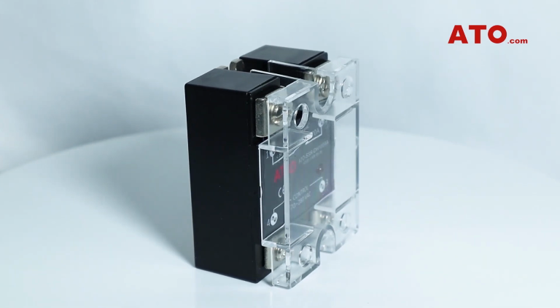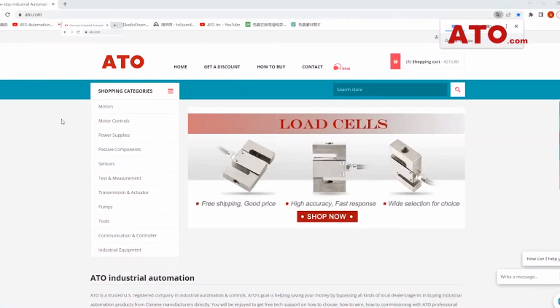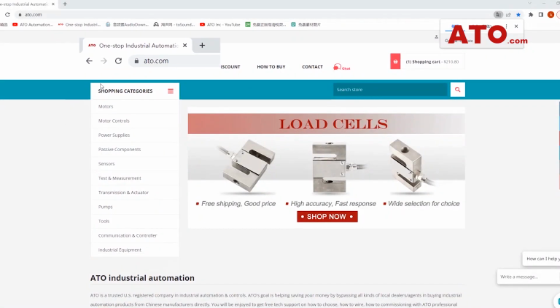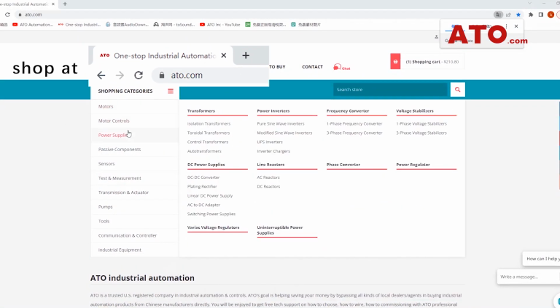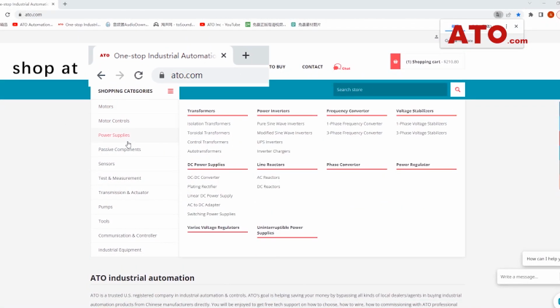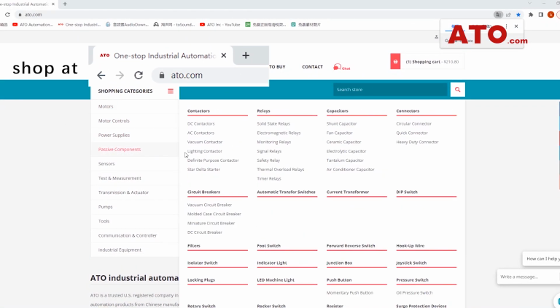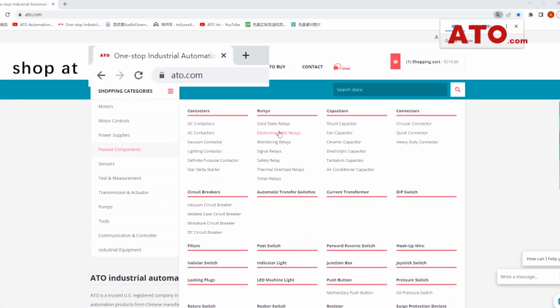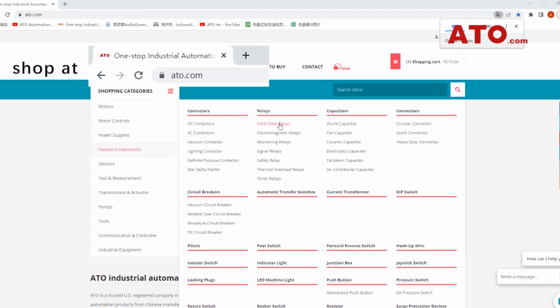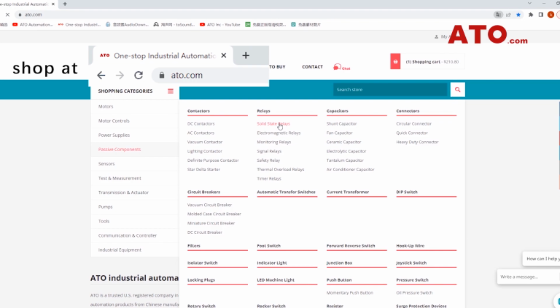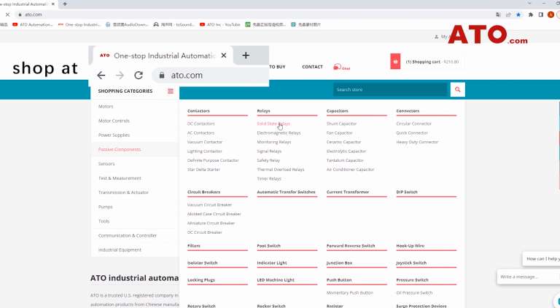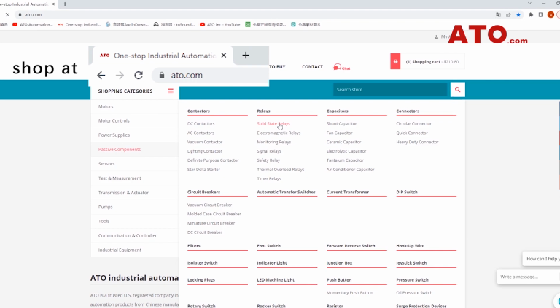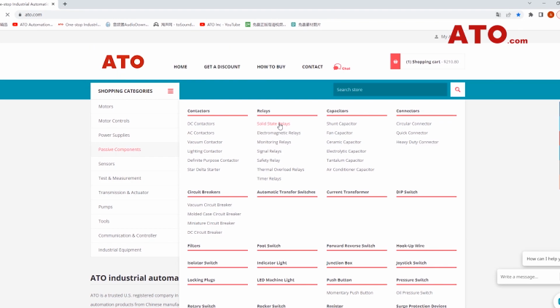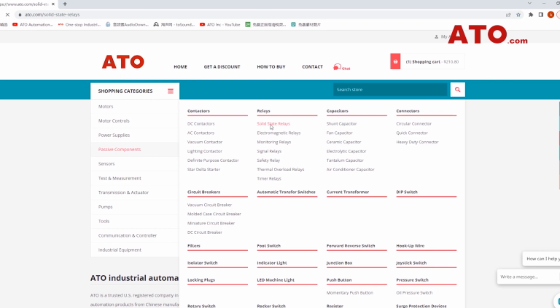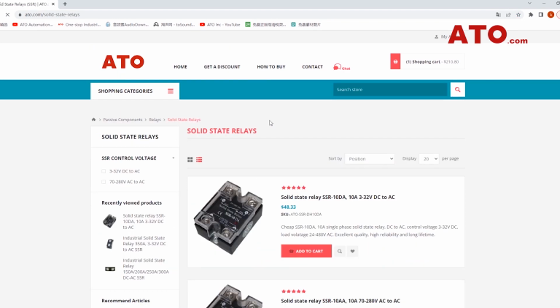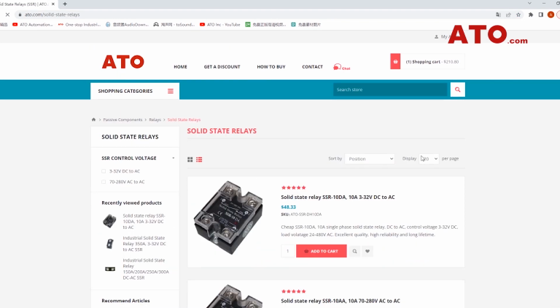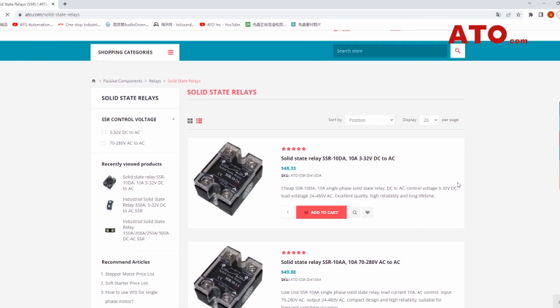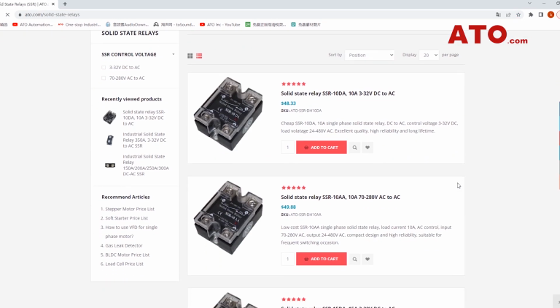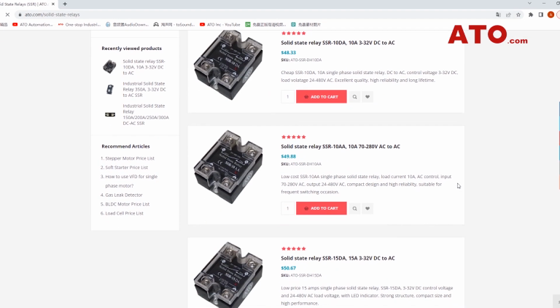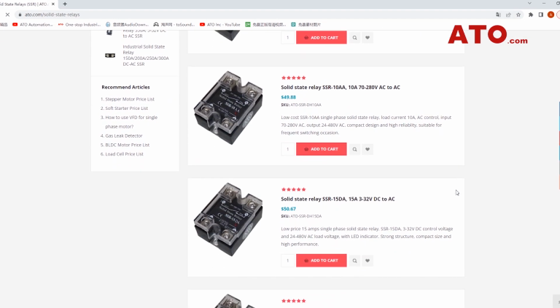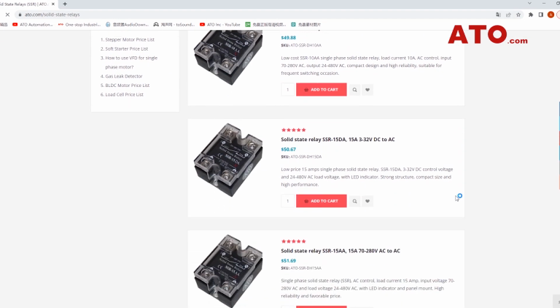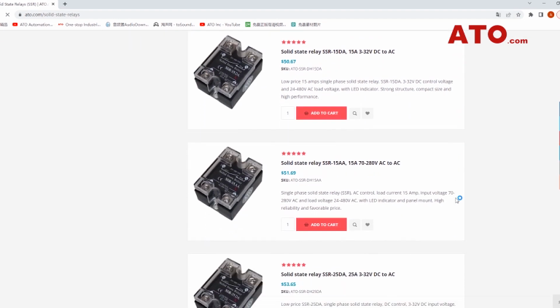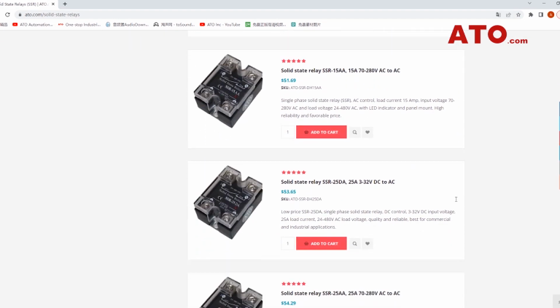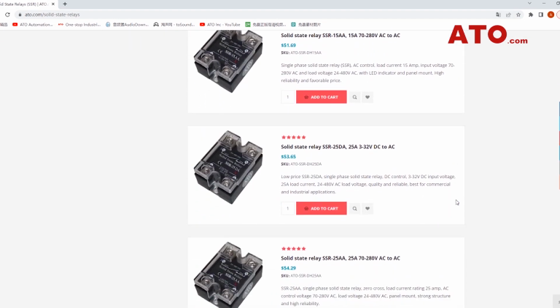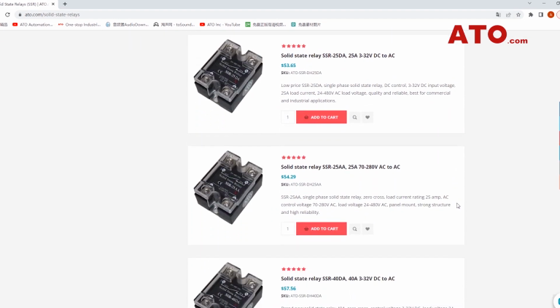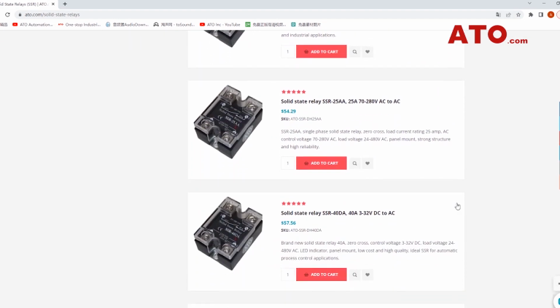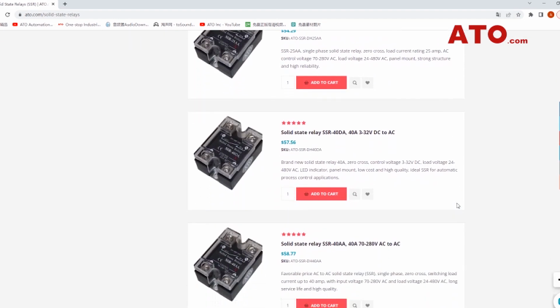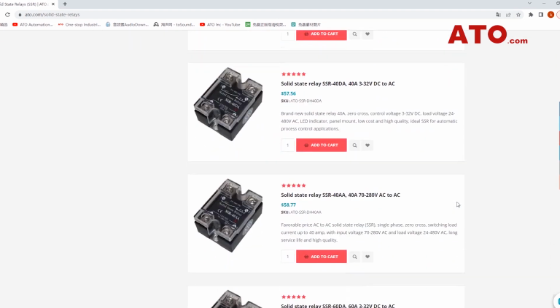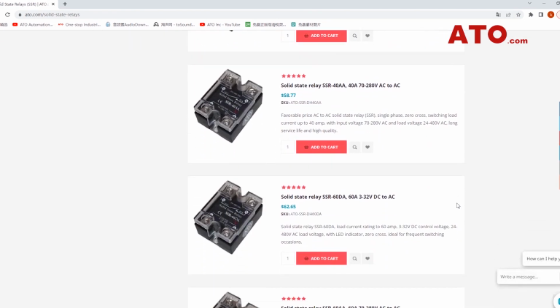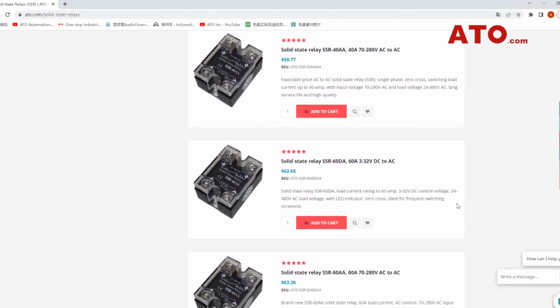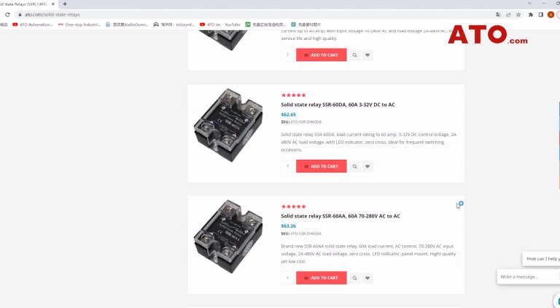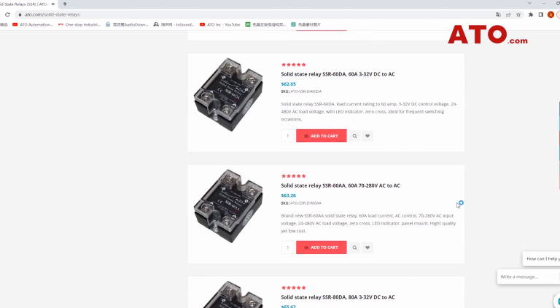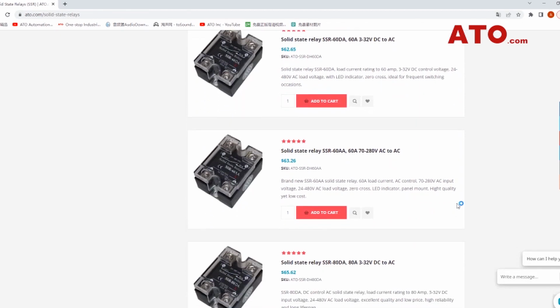For more information on our single-phase SSR models and other SSR options, visit us at ATO.com.